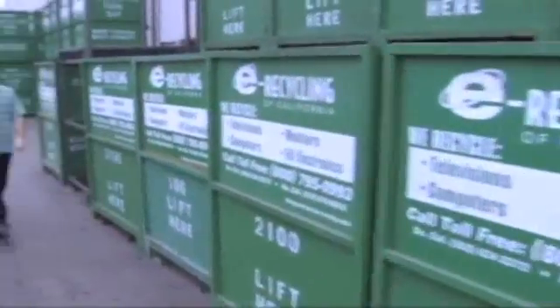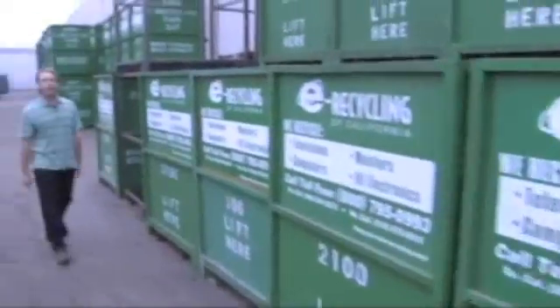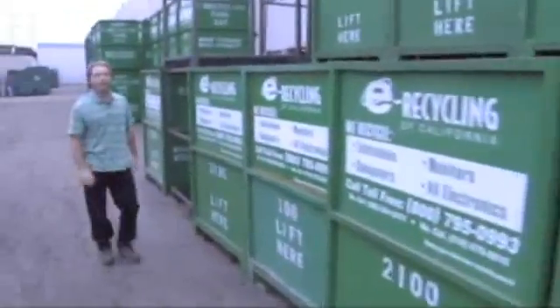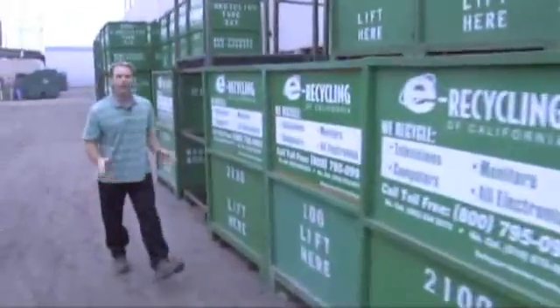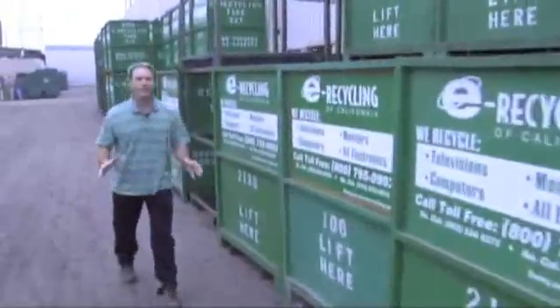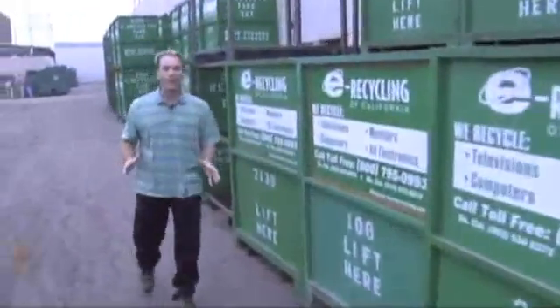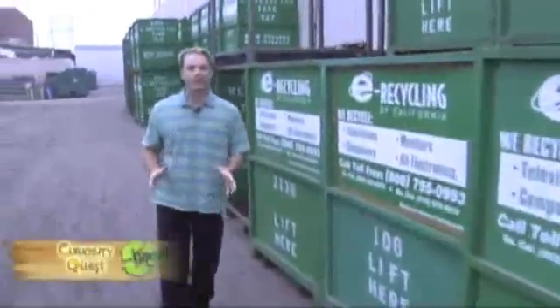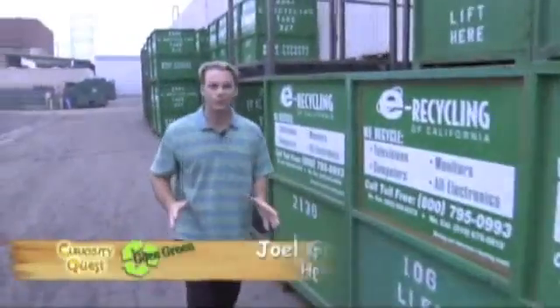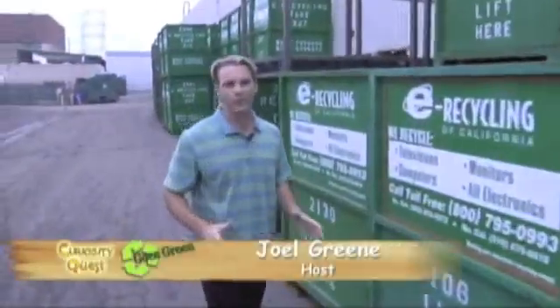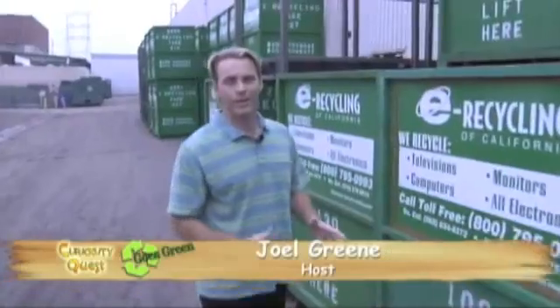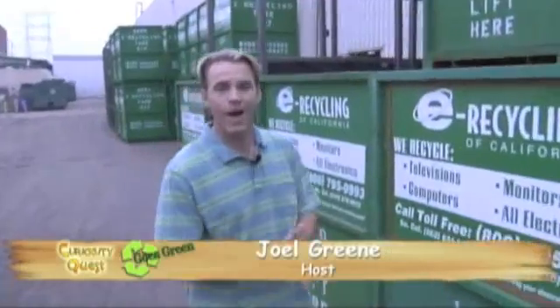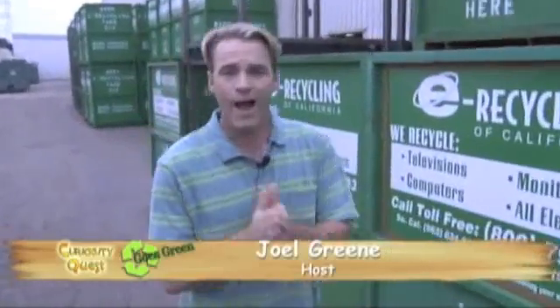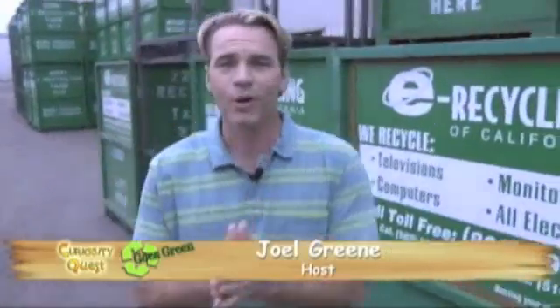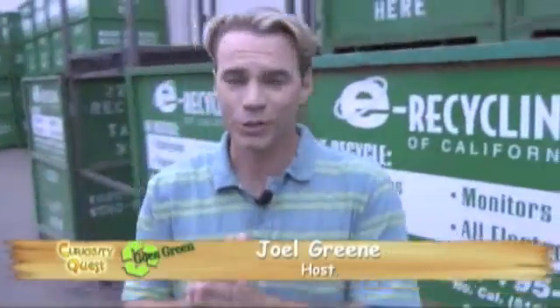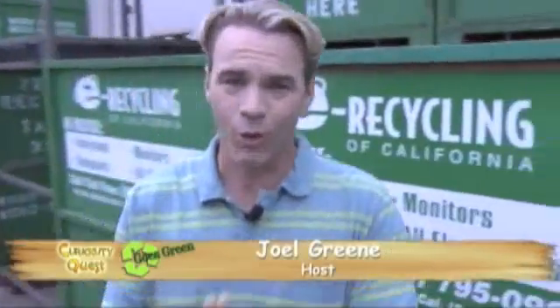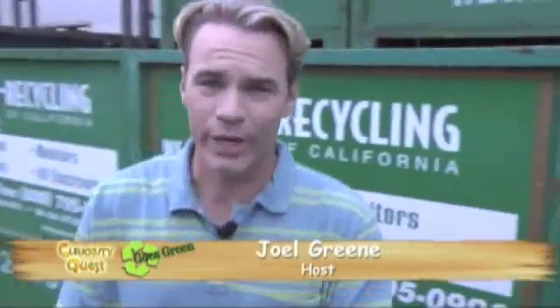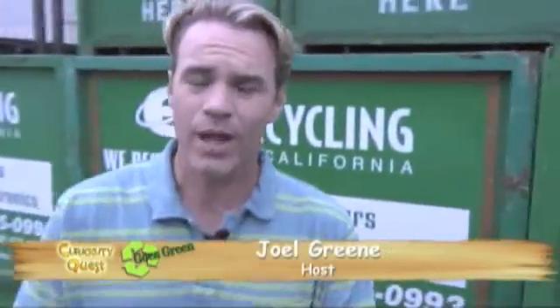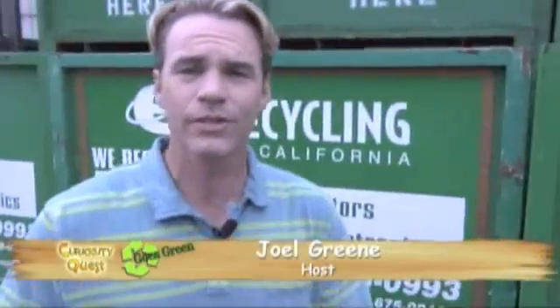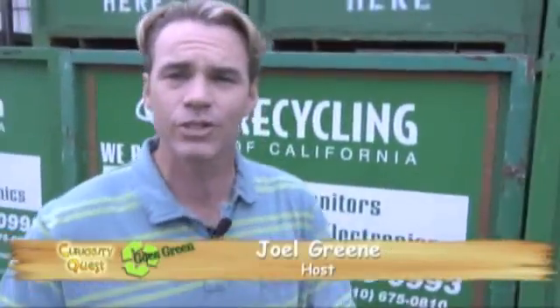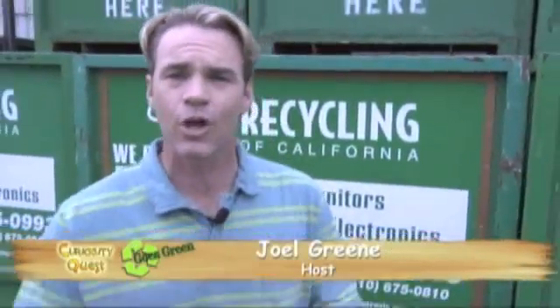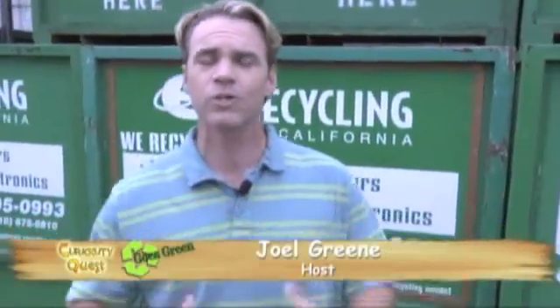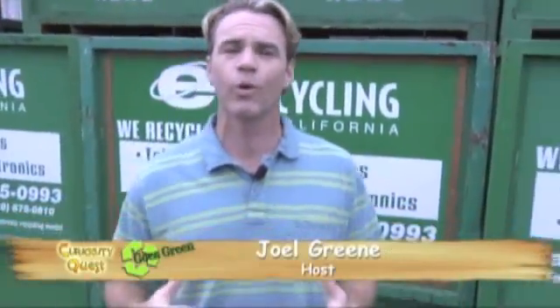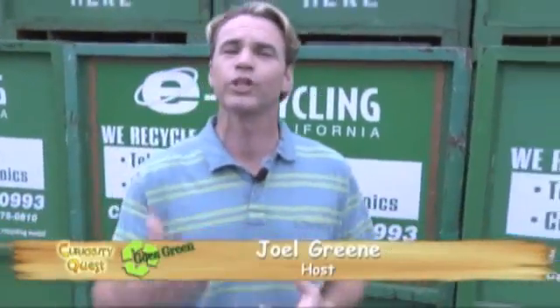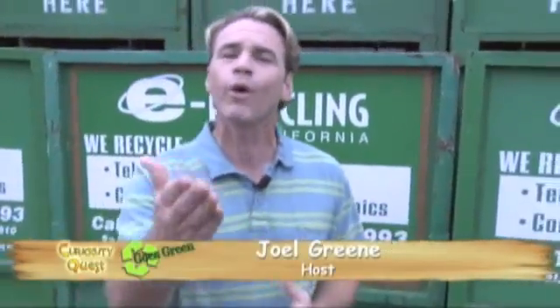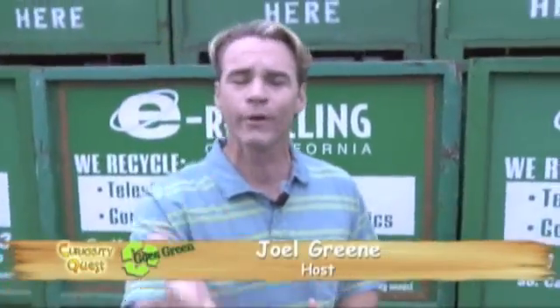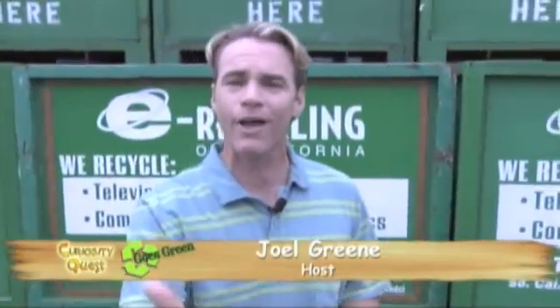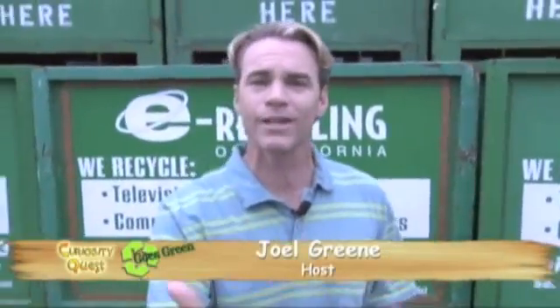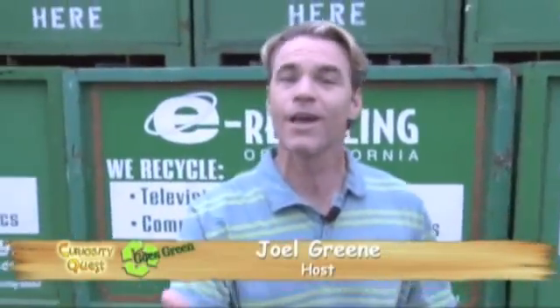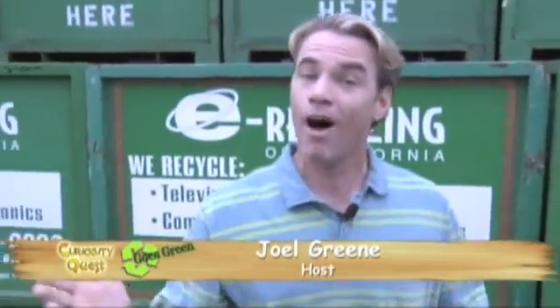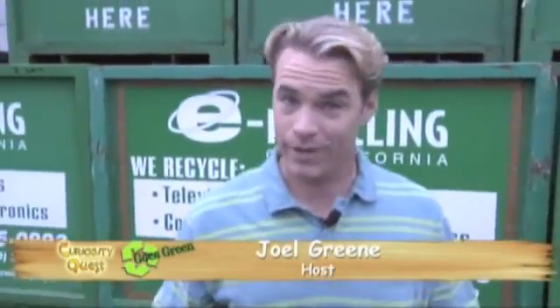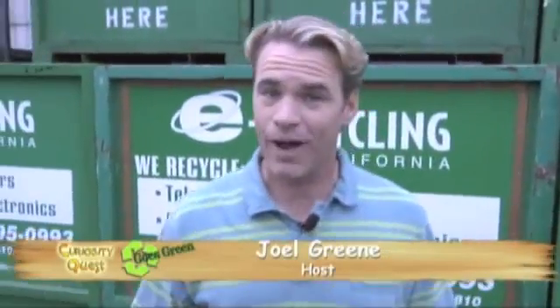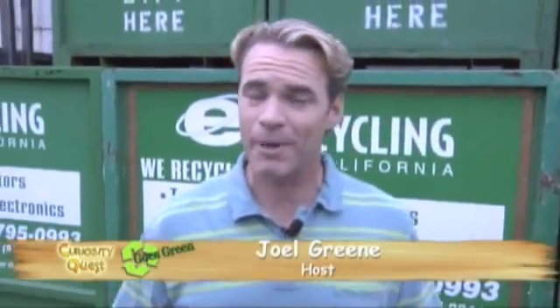Welcome to Curiosity Quest Goes Green. I'm your host, Joel Green, and this is a show that explores your curiosities on the environment.